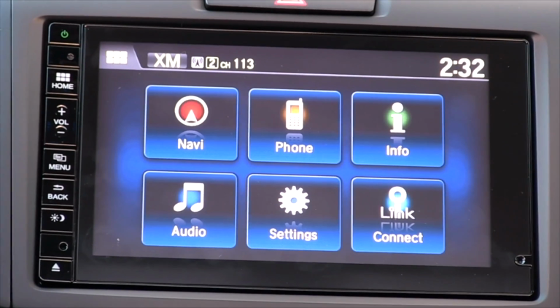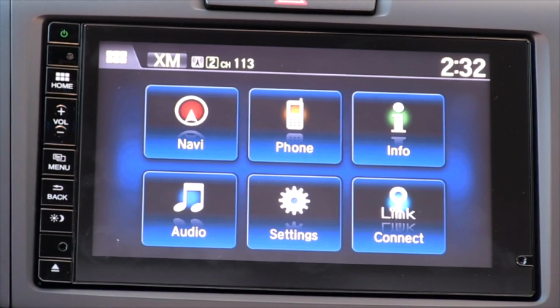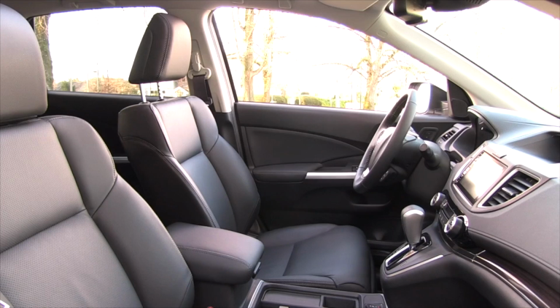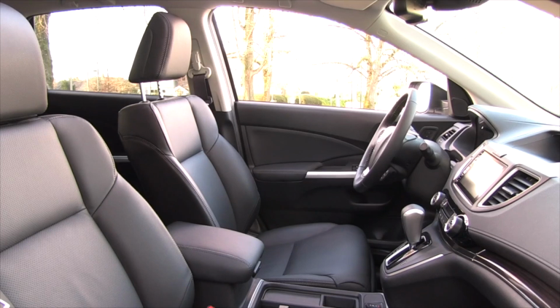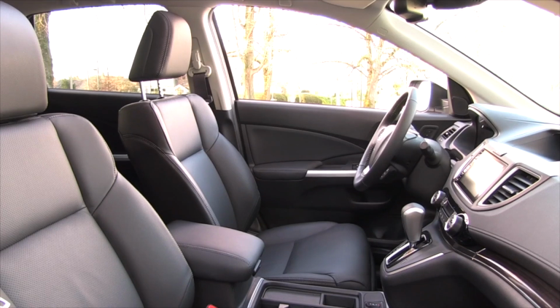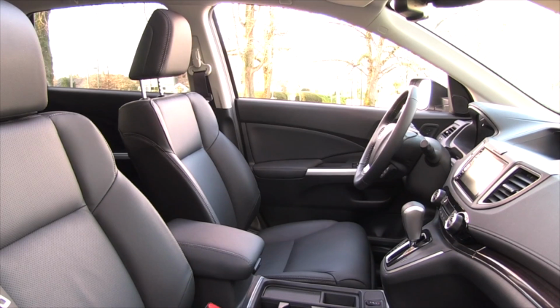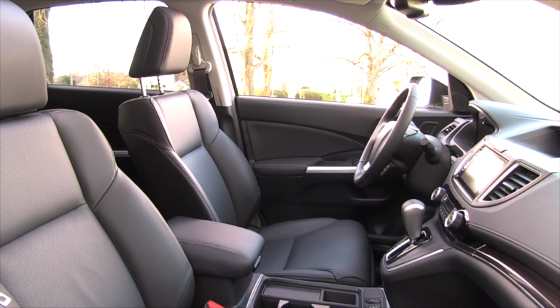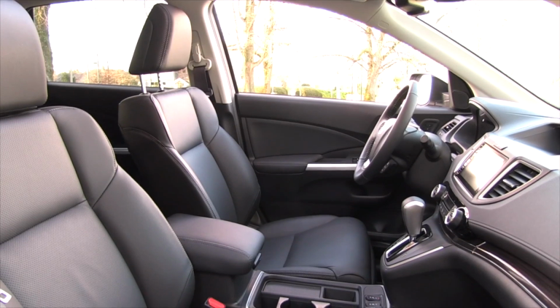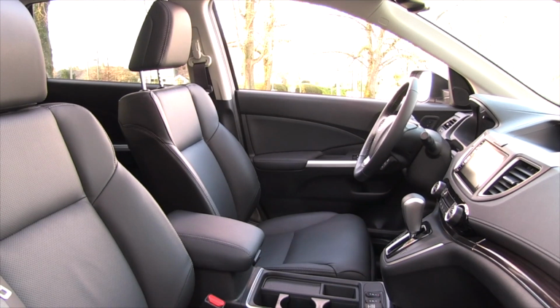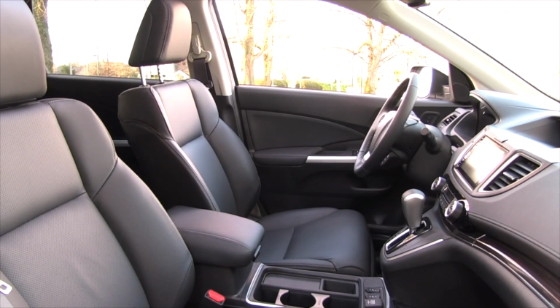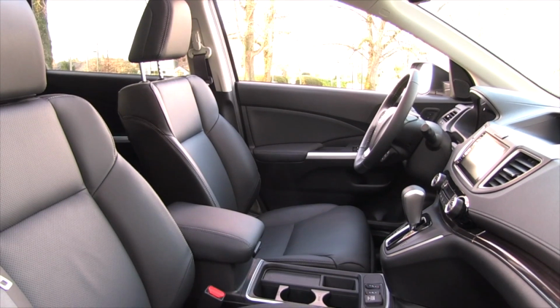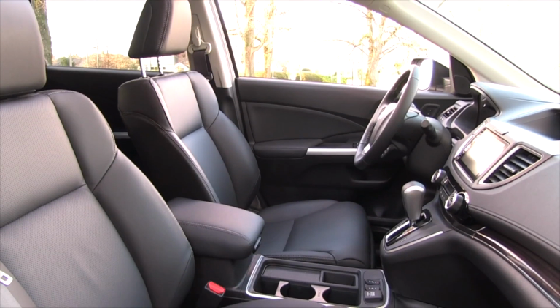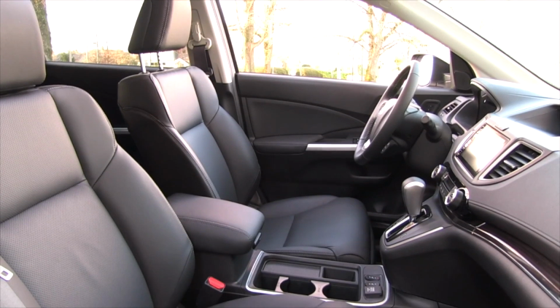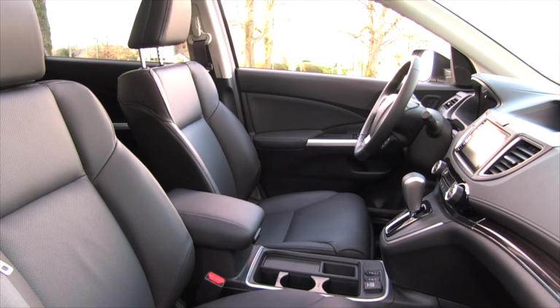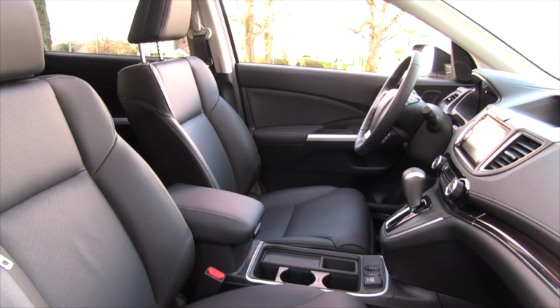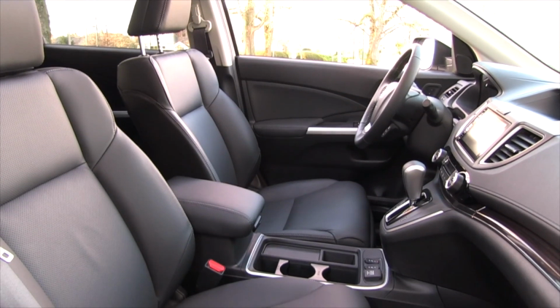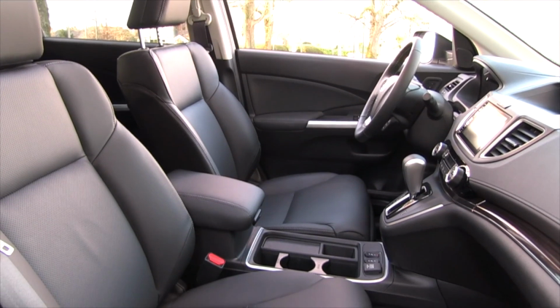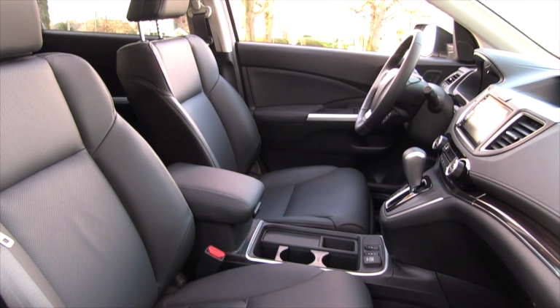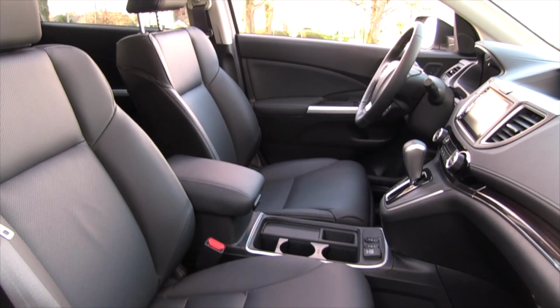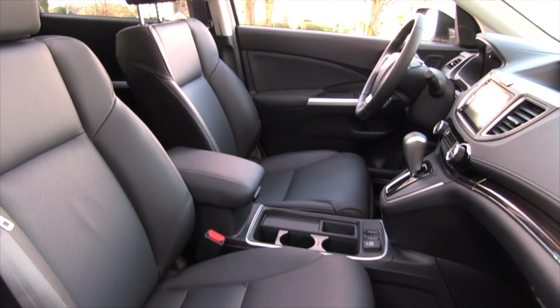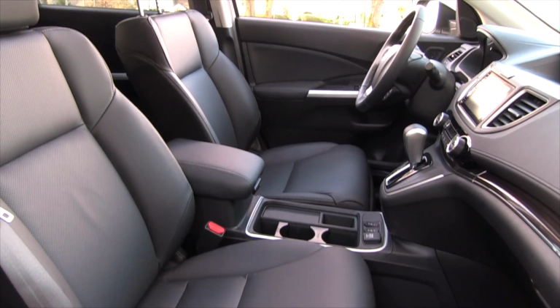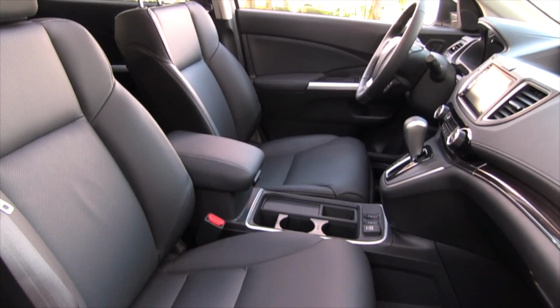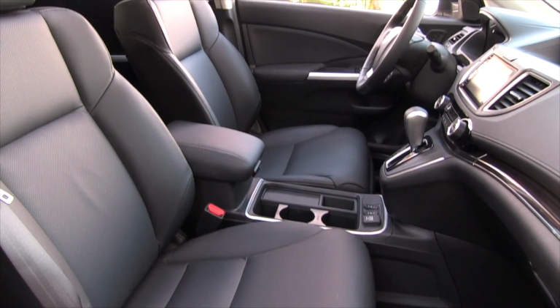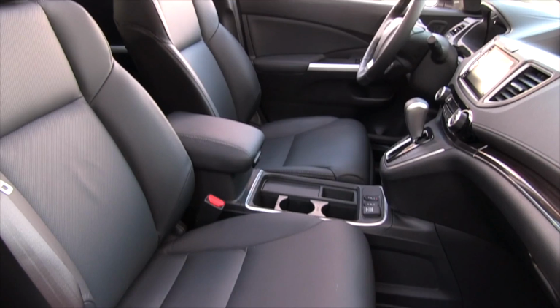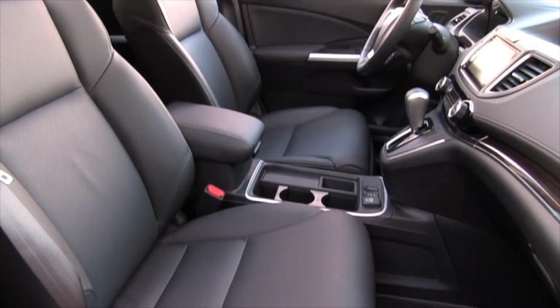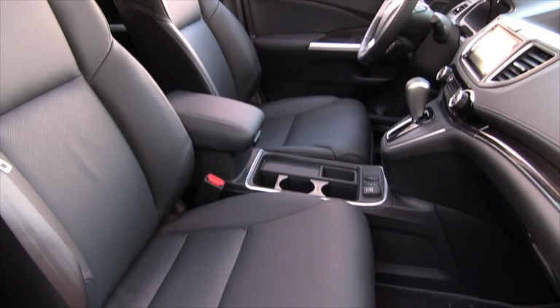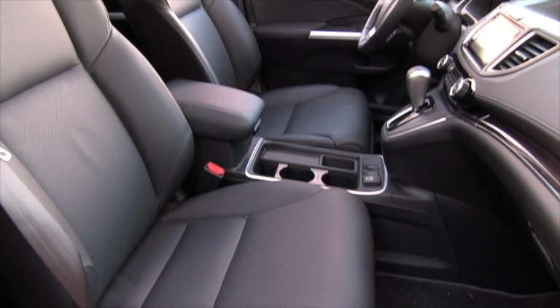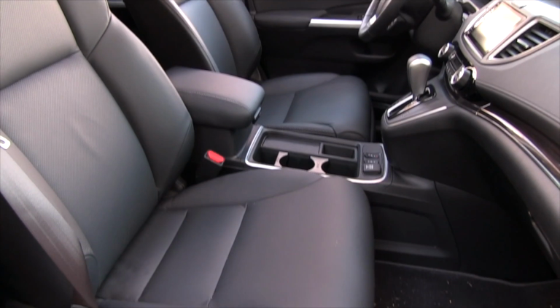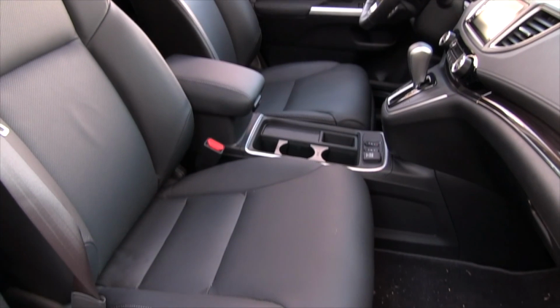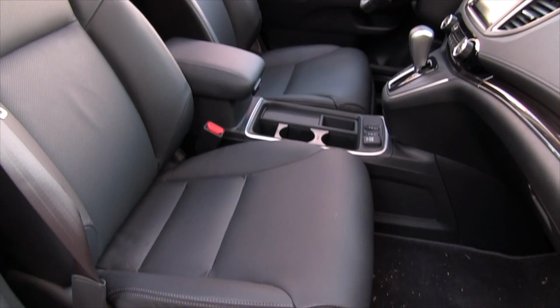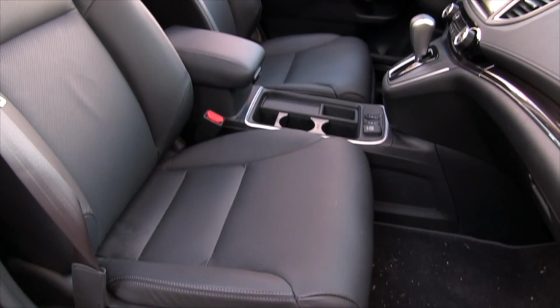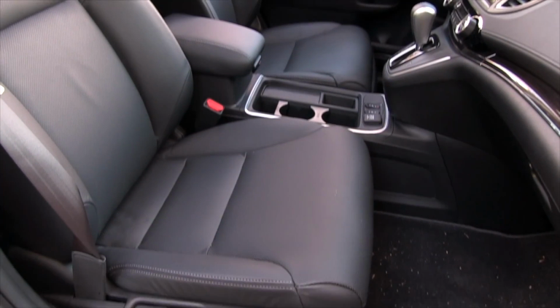Heated seats are standard on all models and the power driver's seat is standard on the top three trim levels.